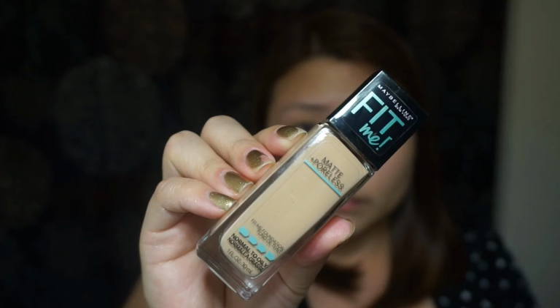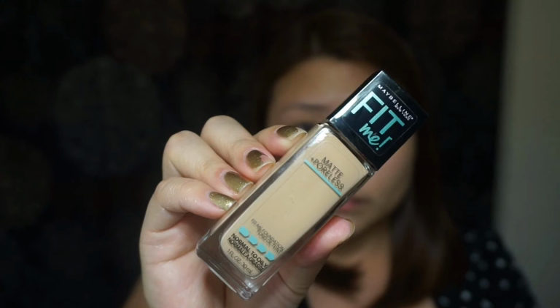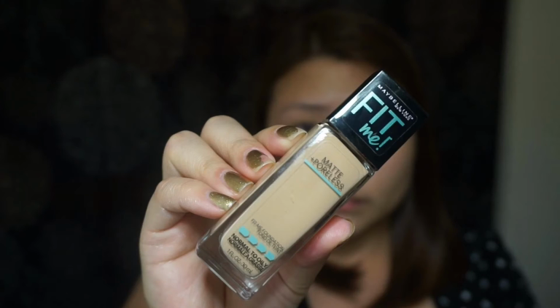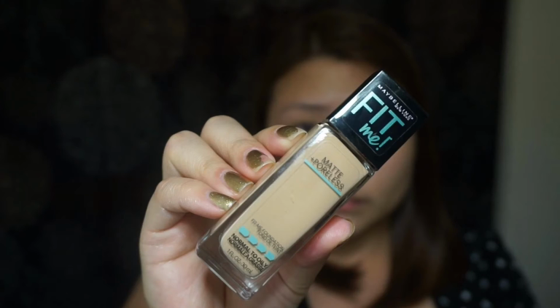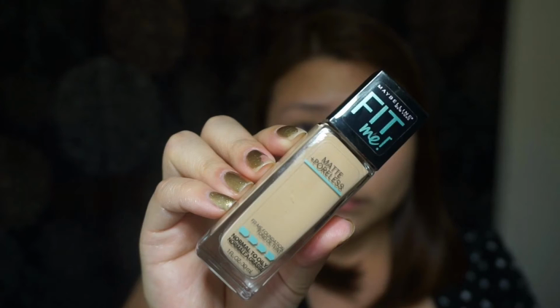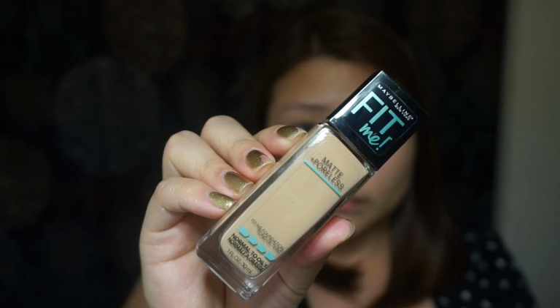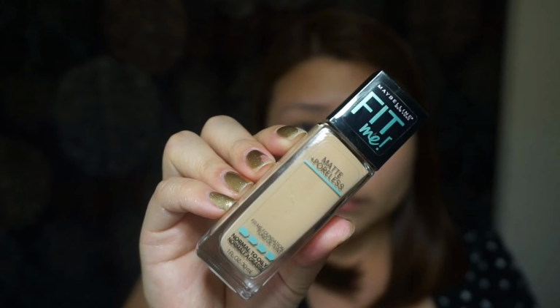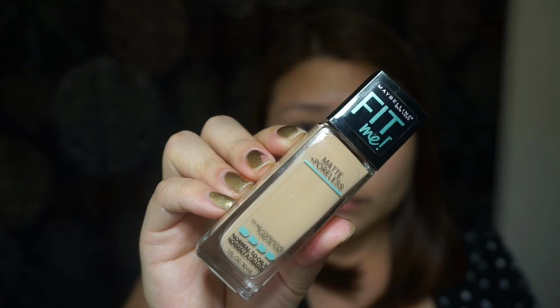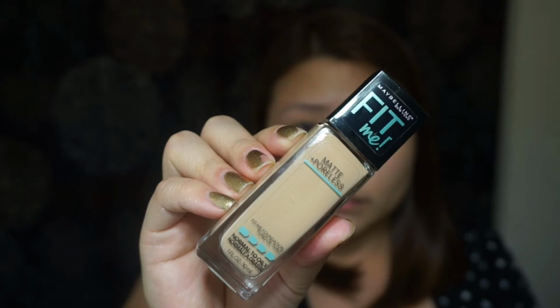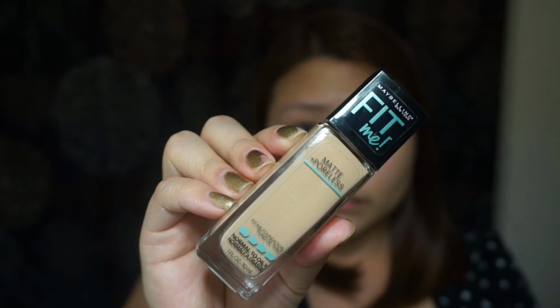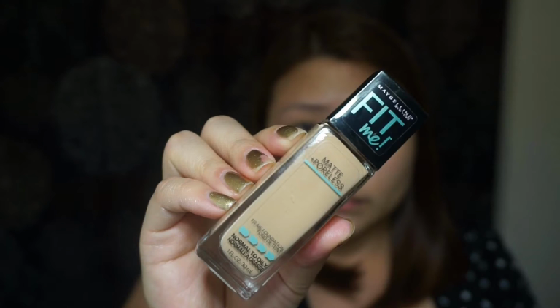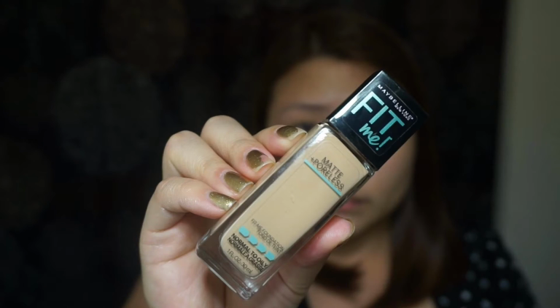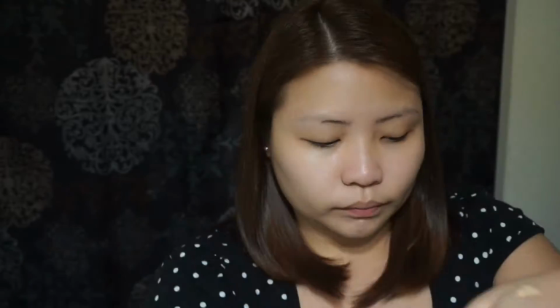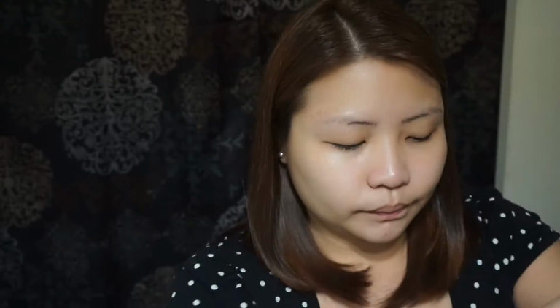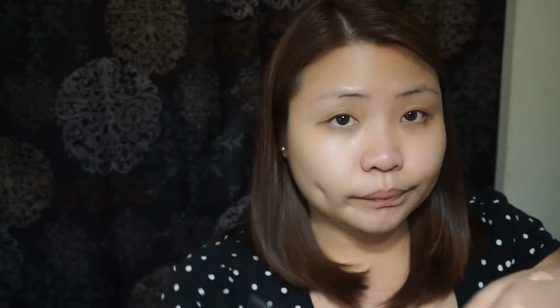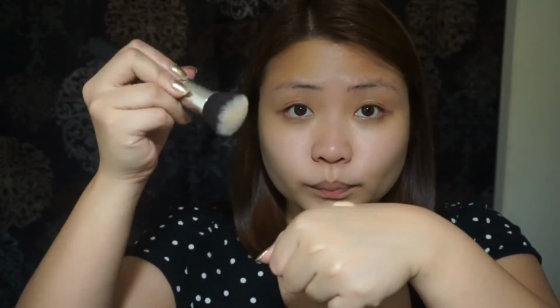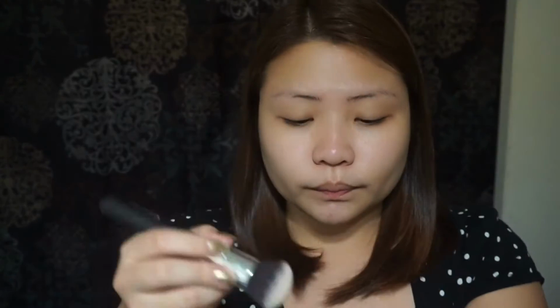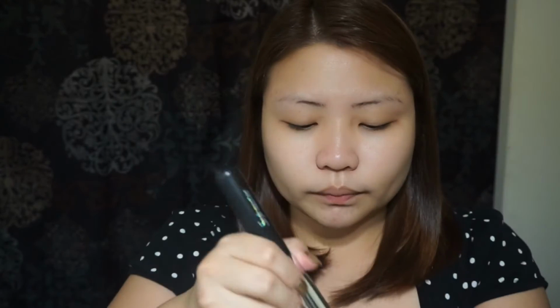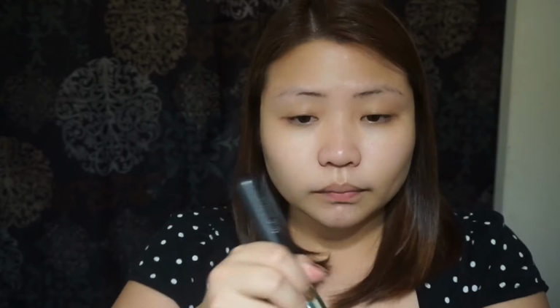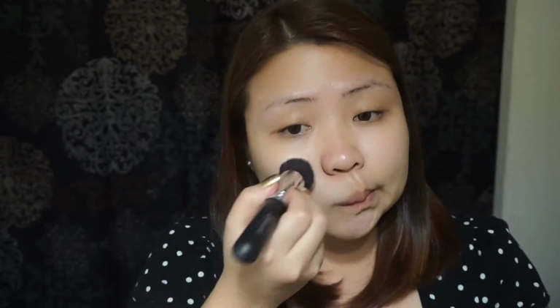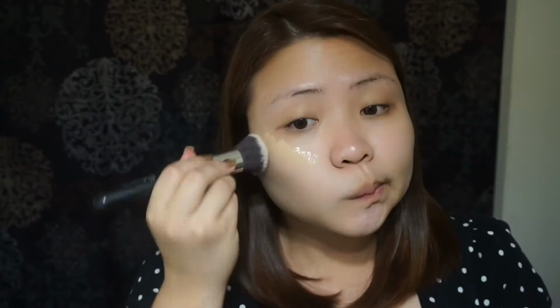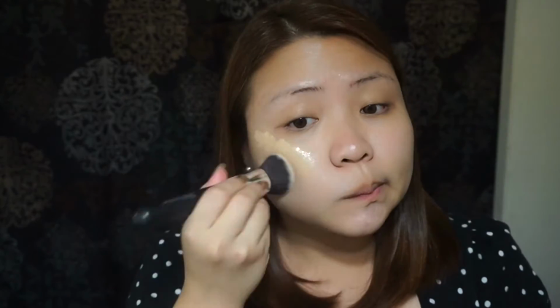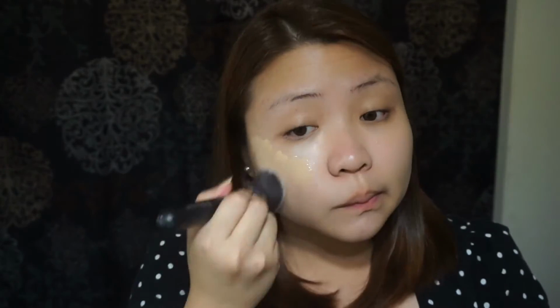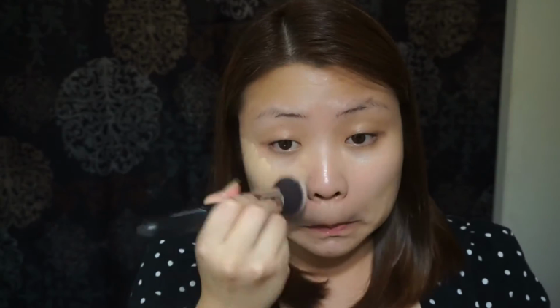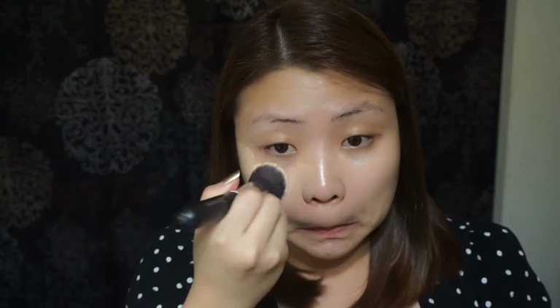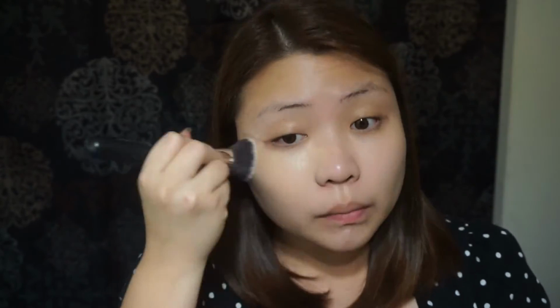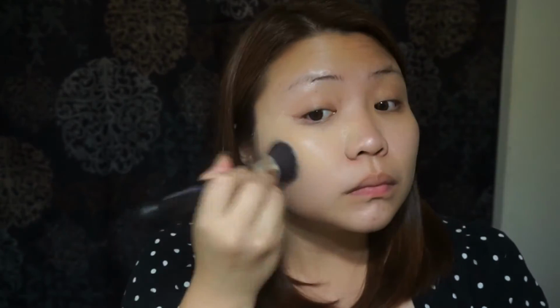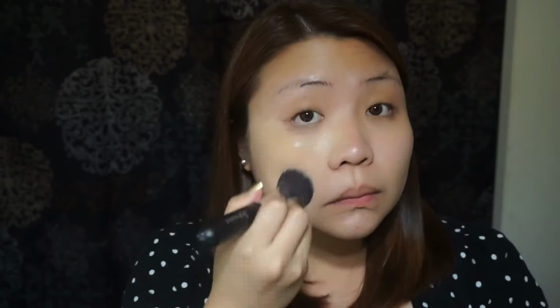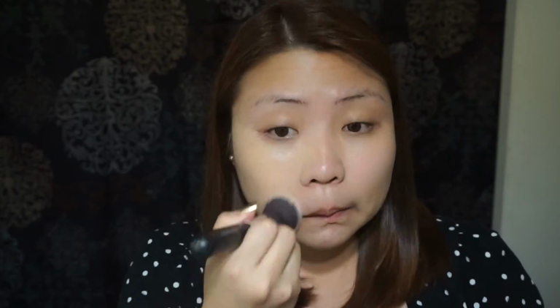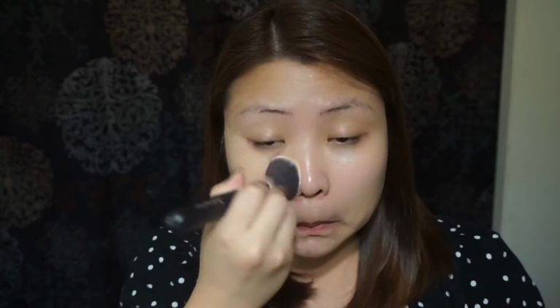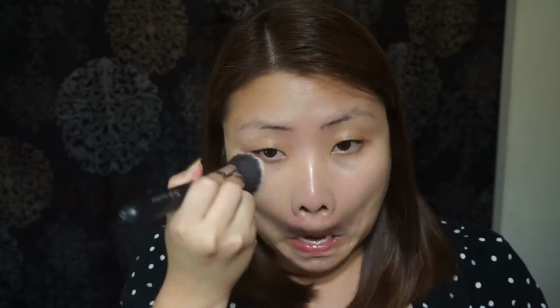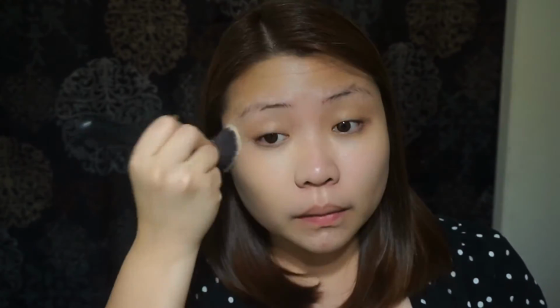Today I'm going to use this Maybelline Matte and Poreless Foundation. I'm using my buffing brush to blend it in.